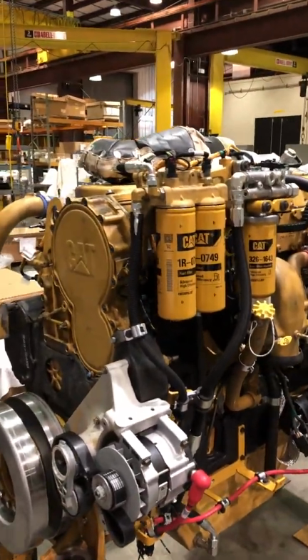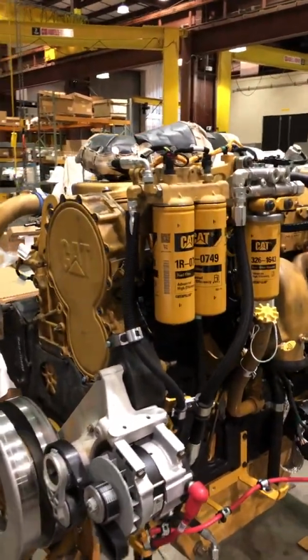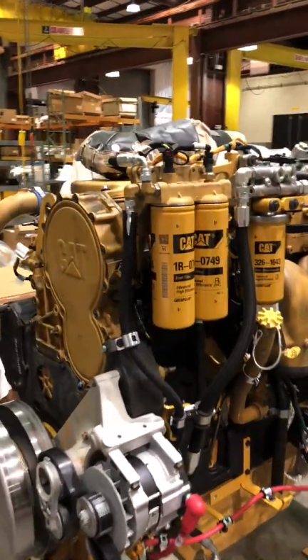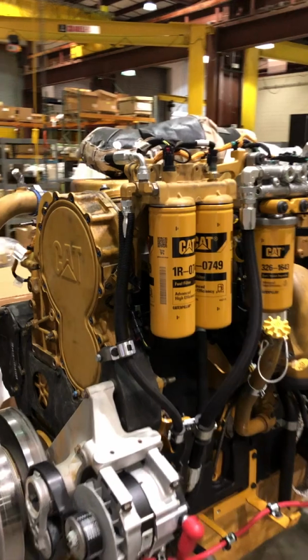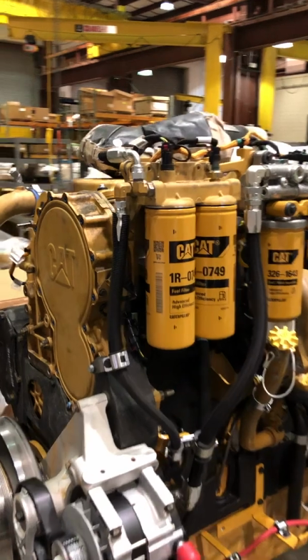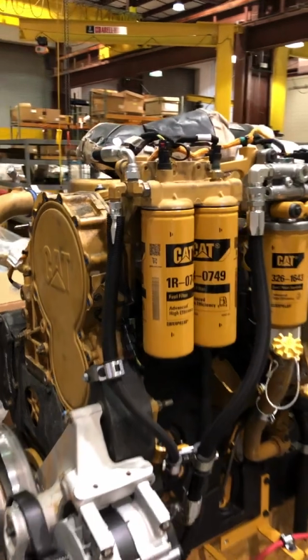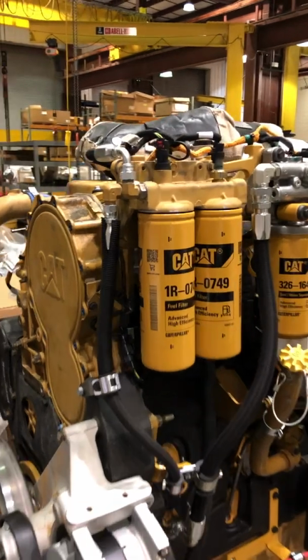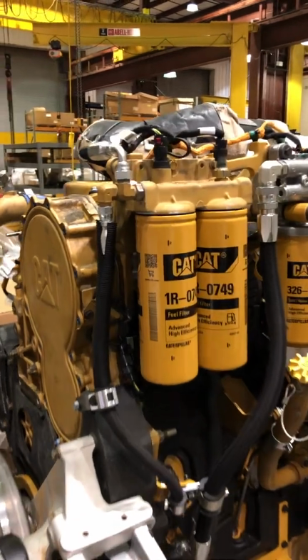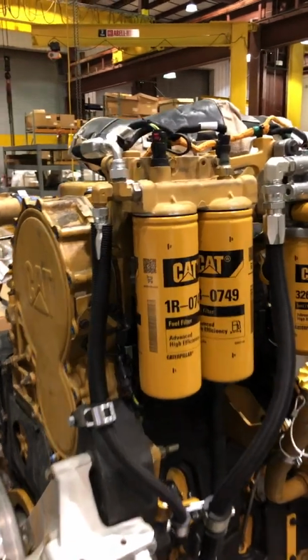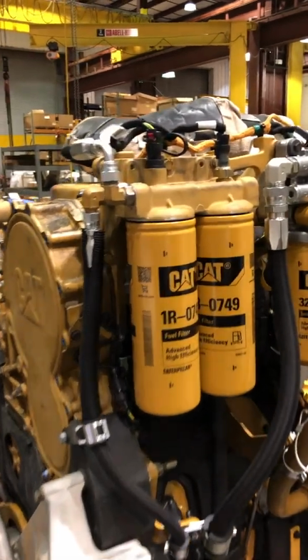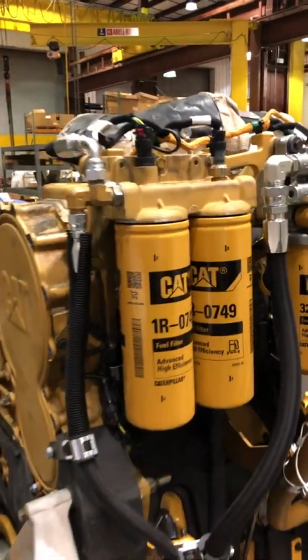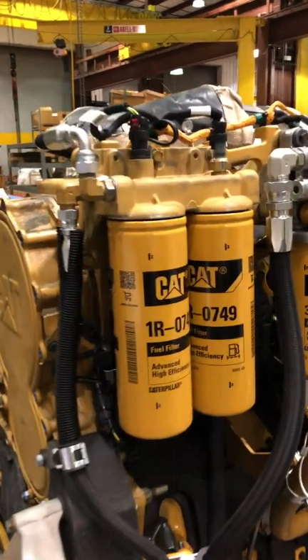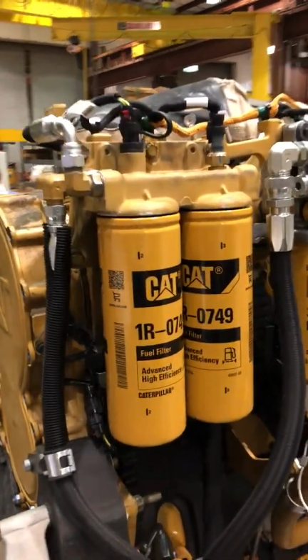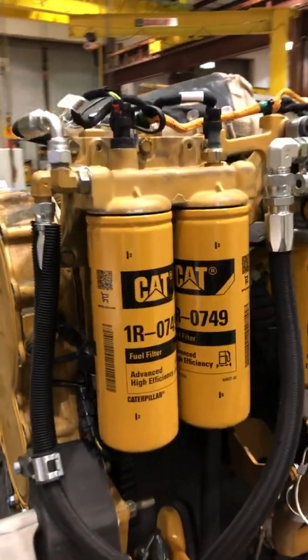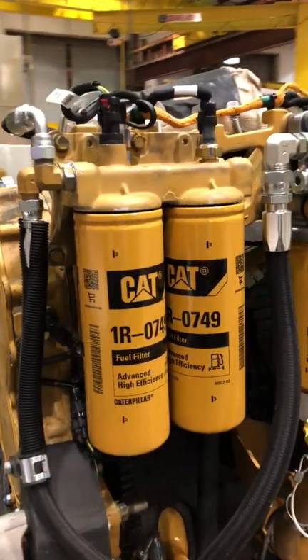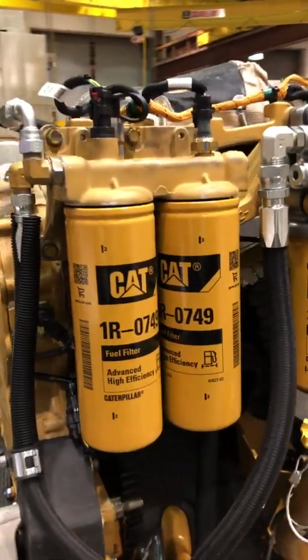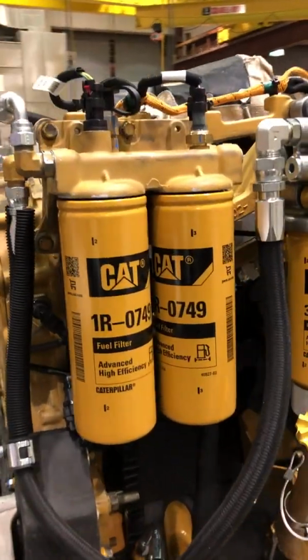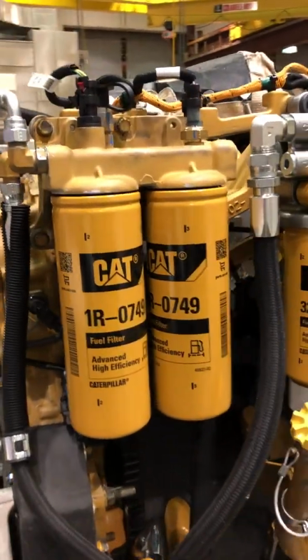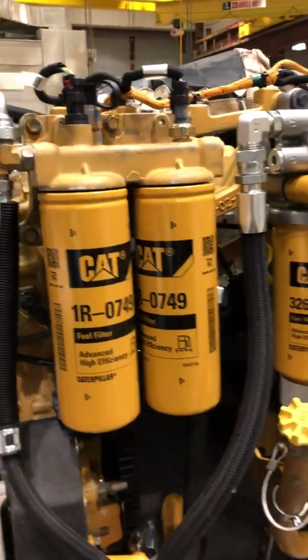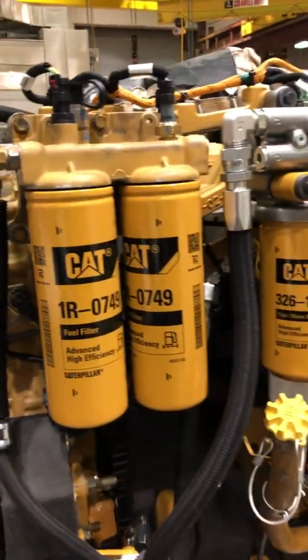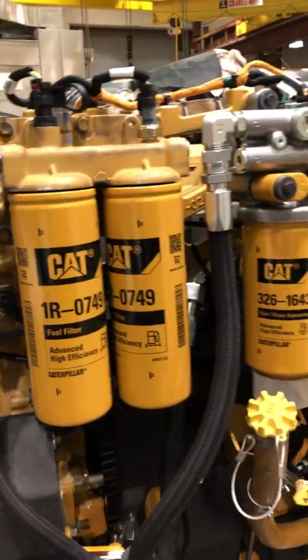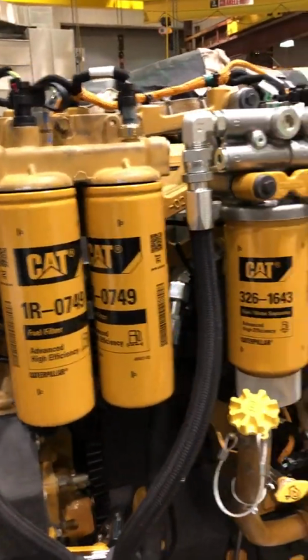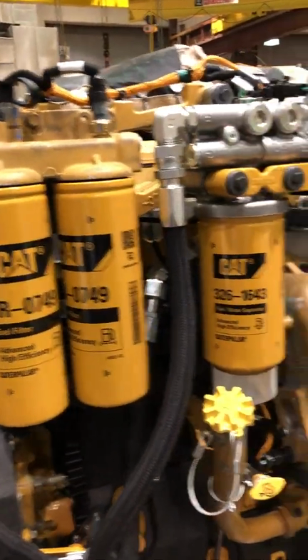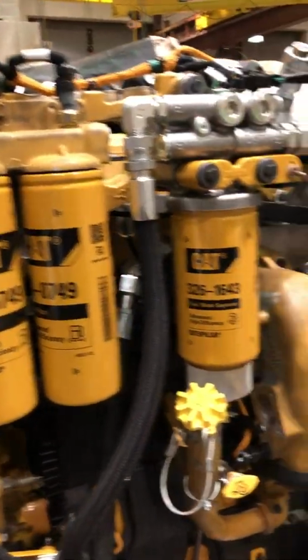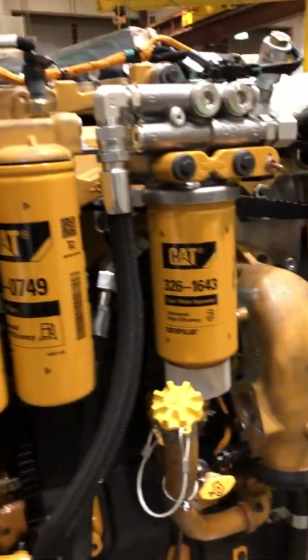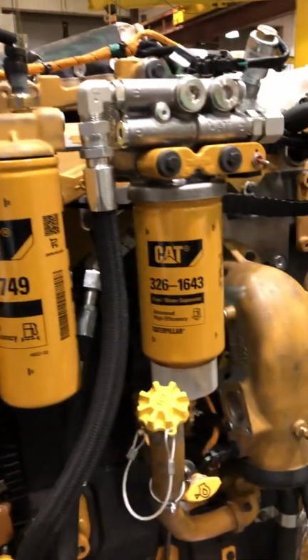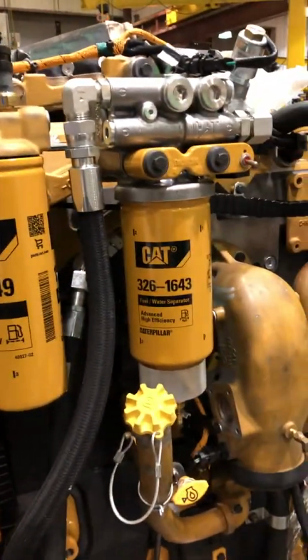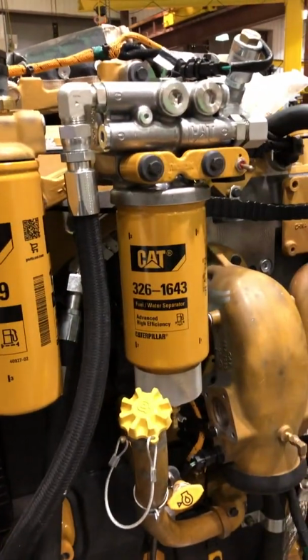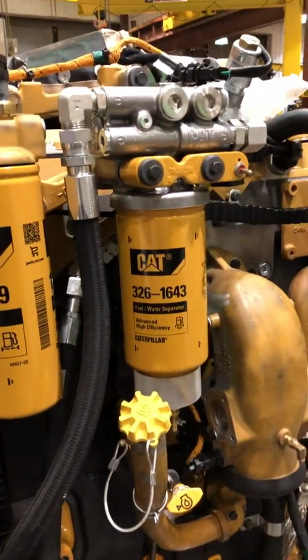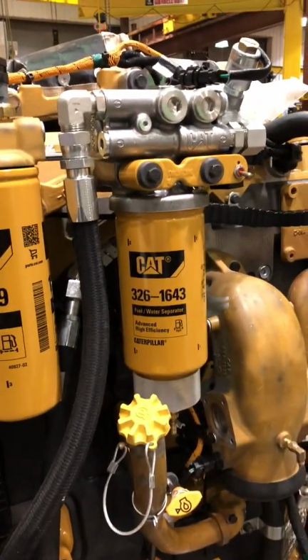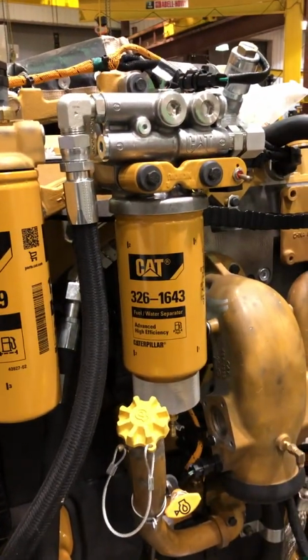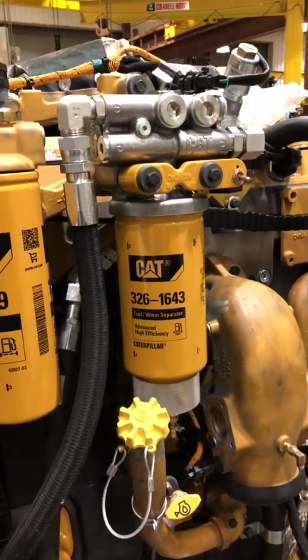Here are your double fuel filters, and there's your water separator.